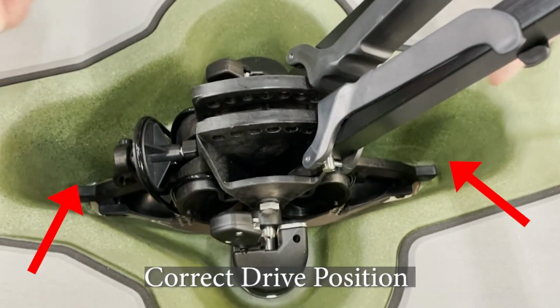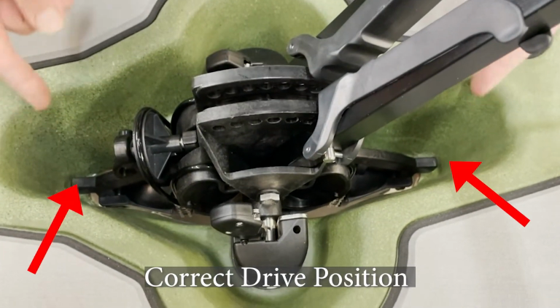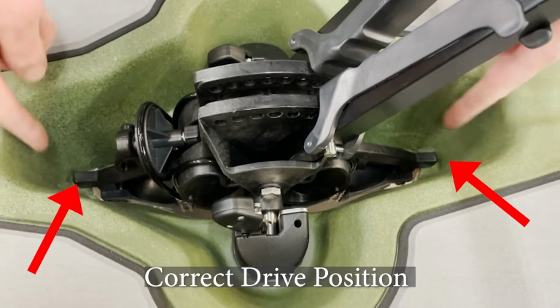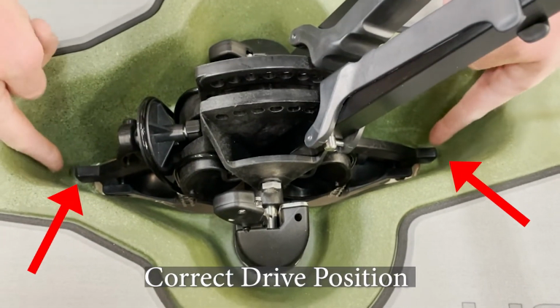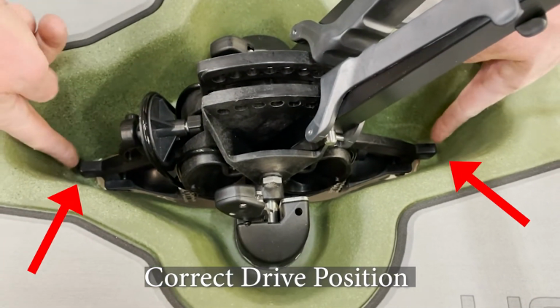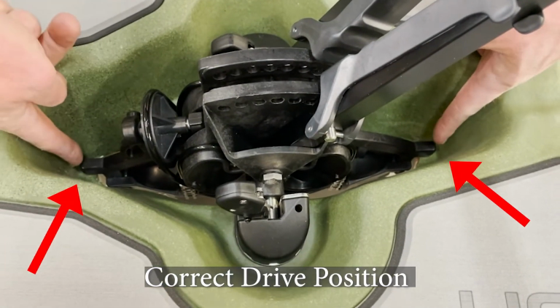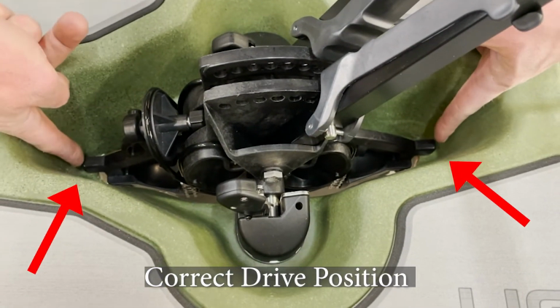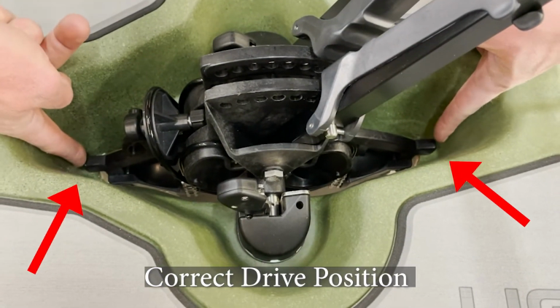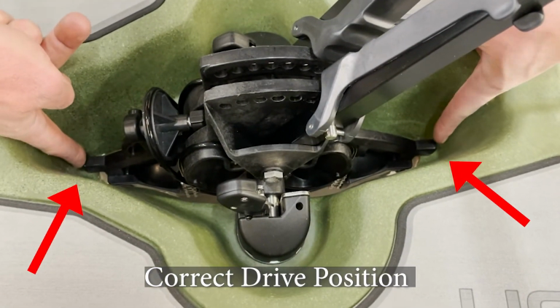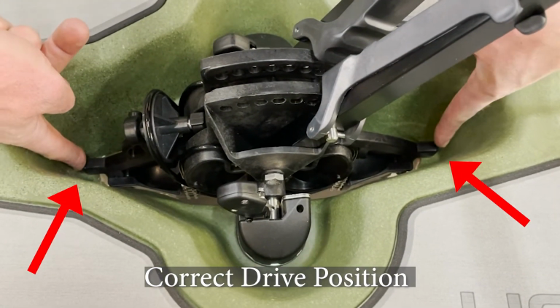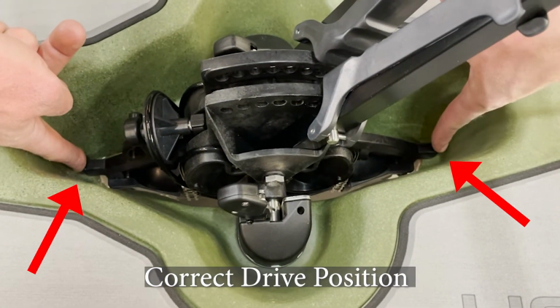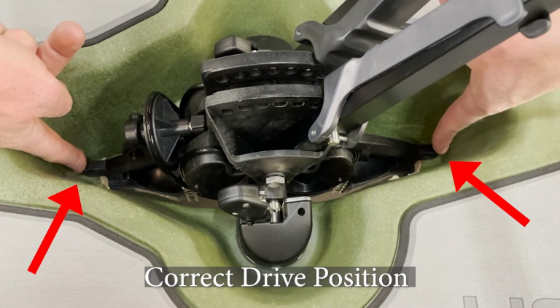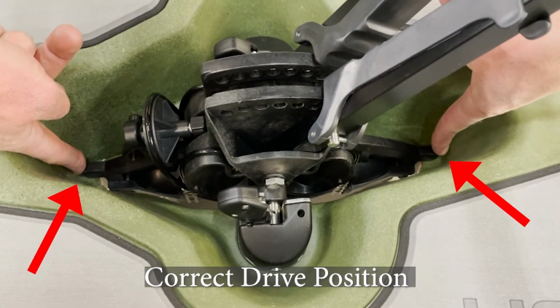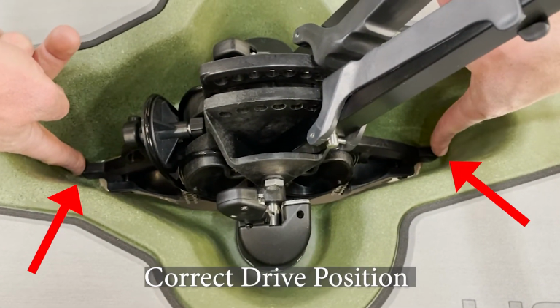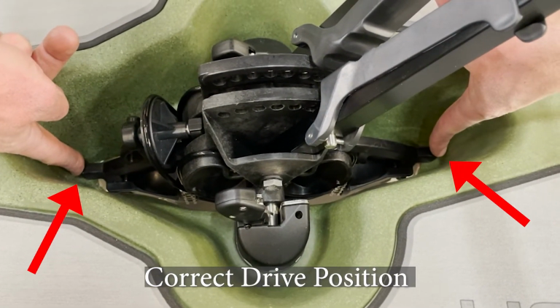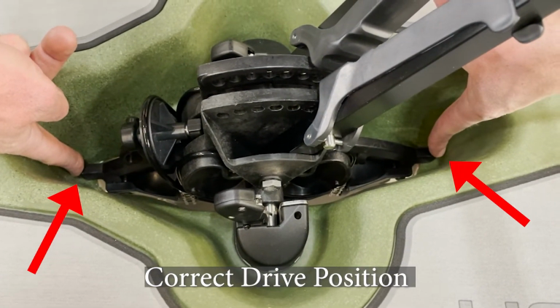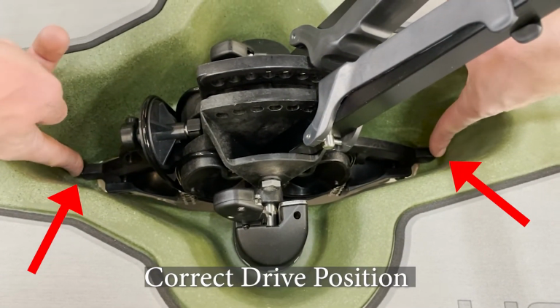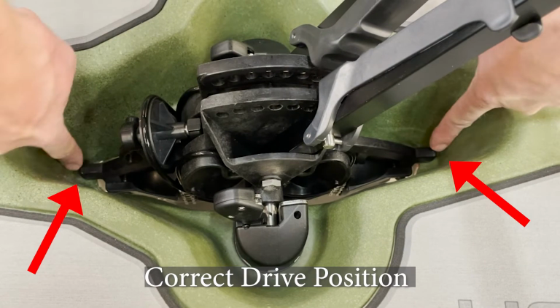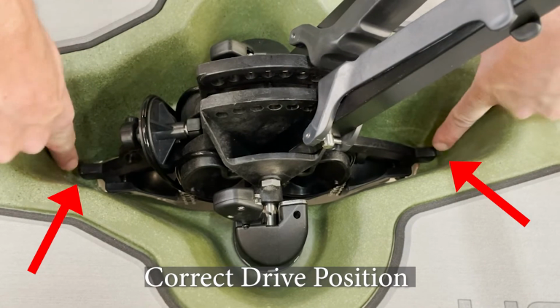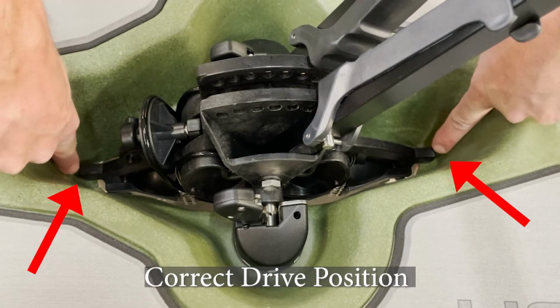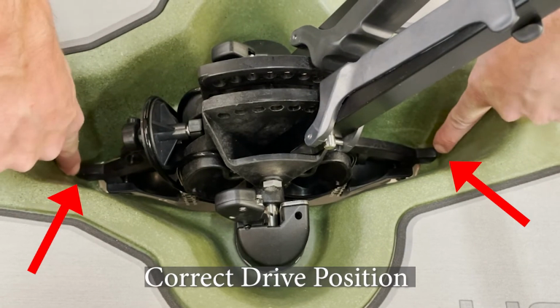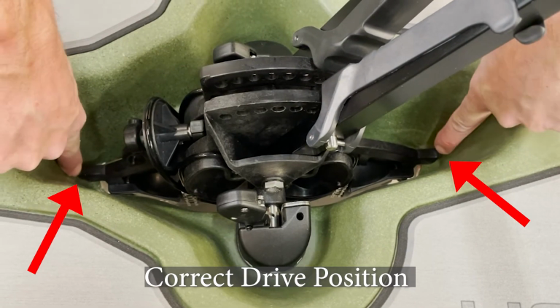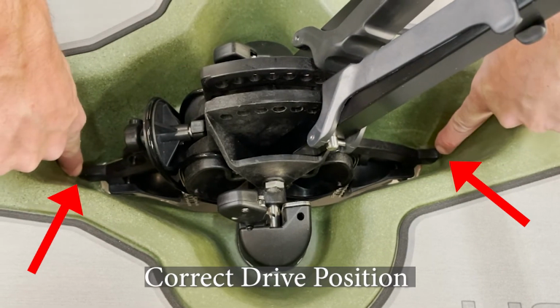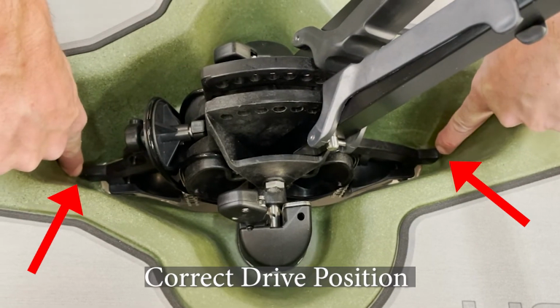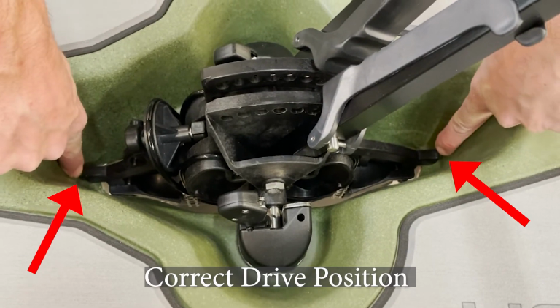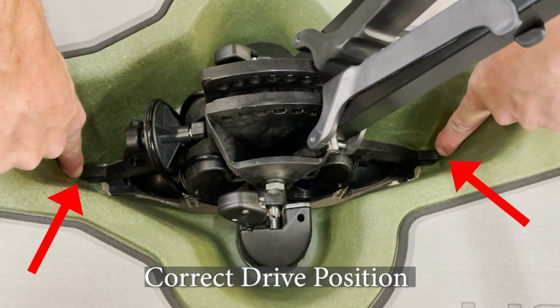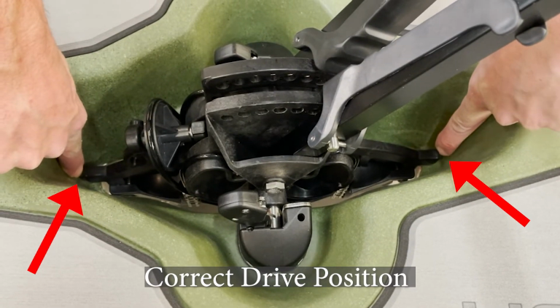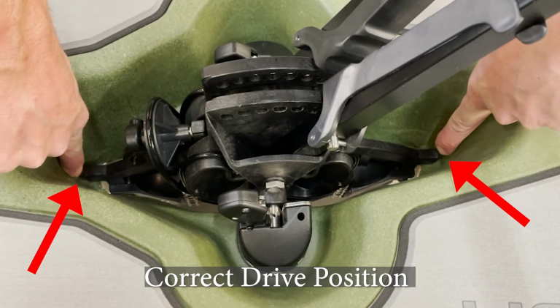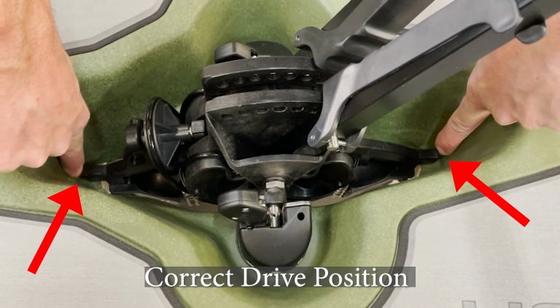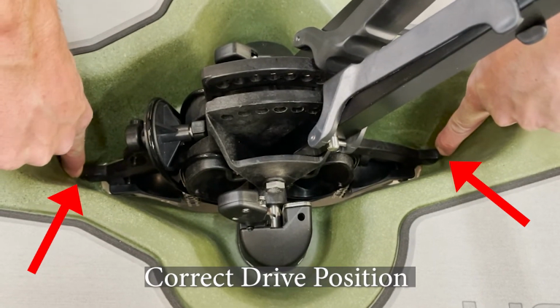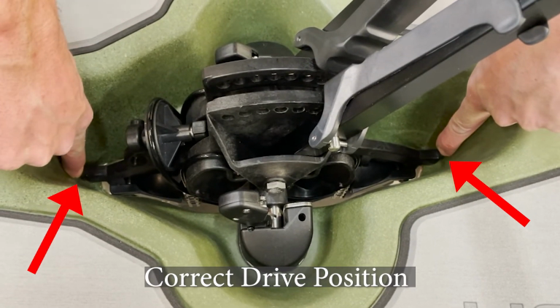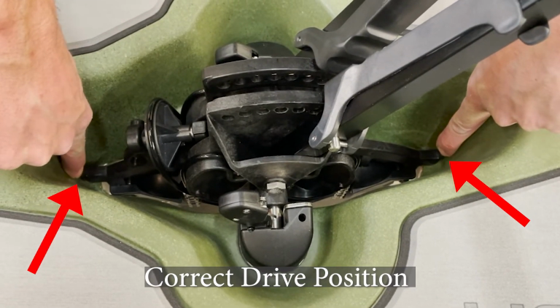Again, you can see the ends of our spine are both resting neatly on the edges of the boat.